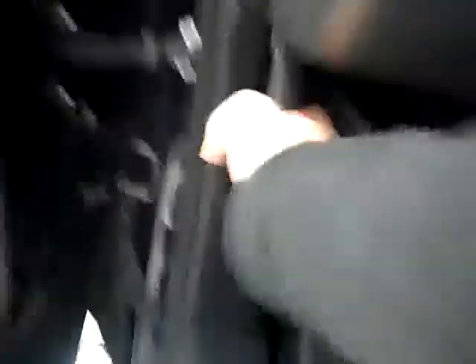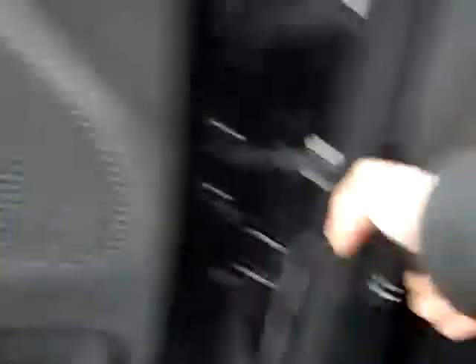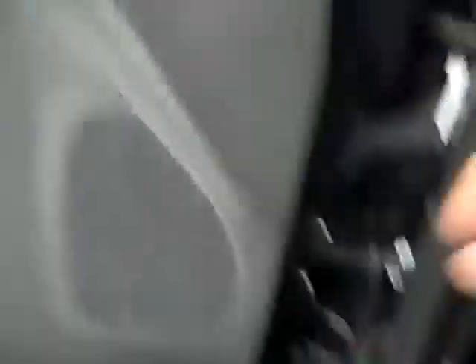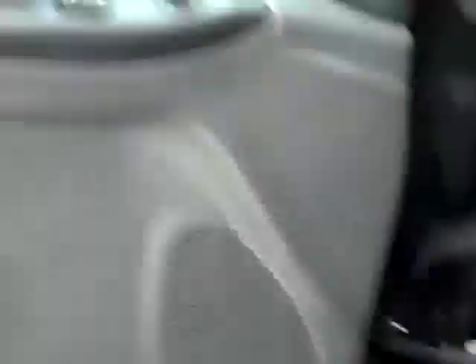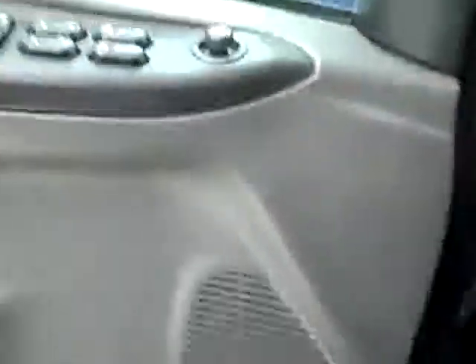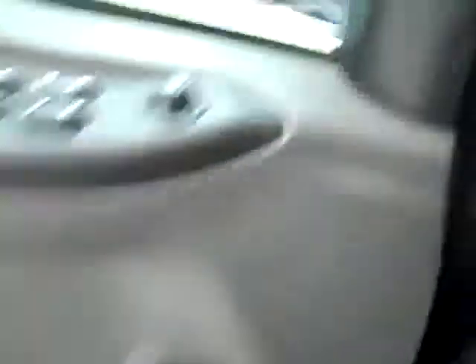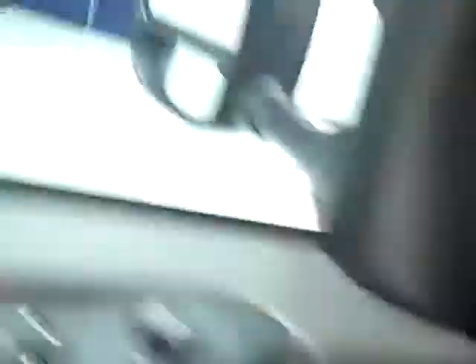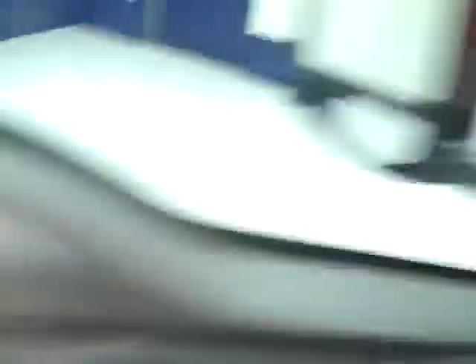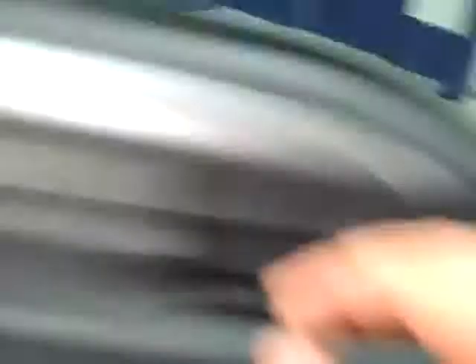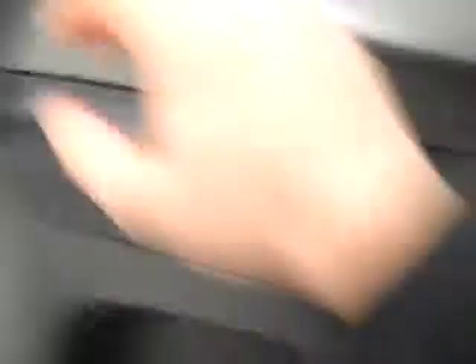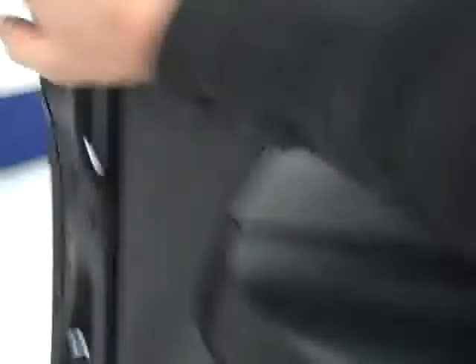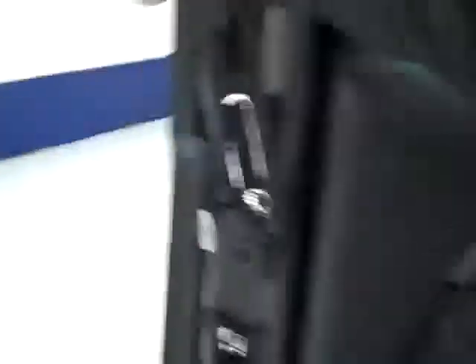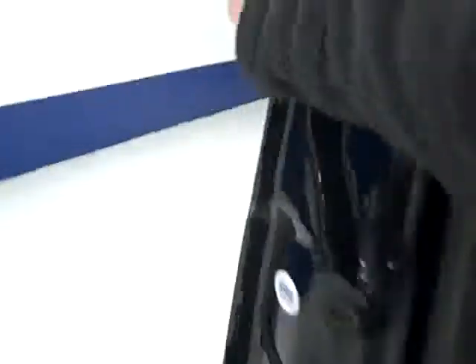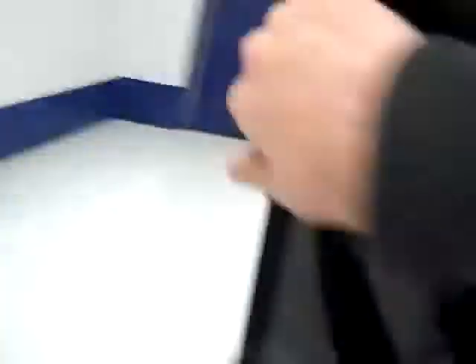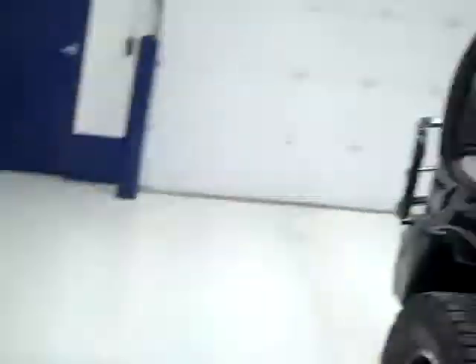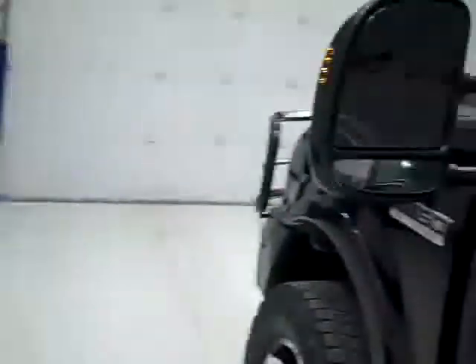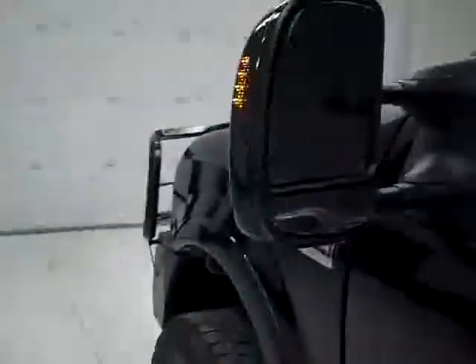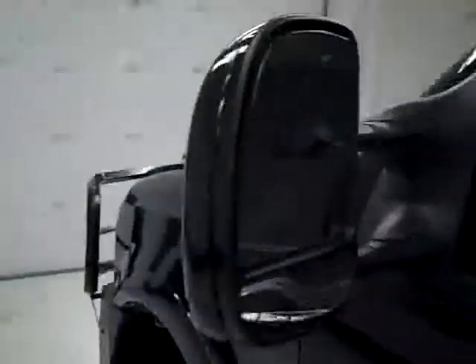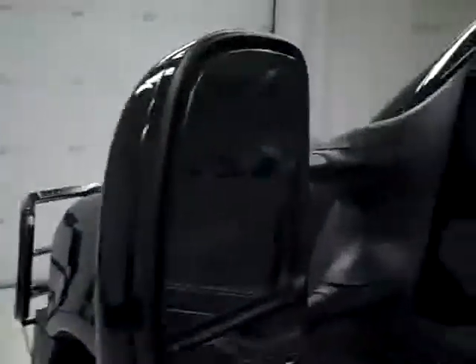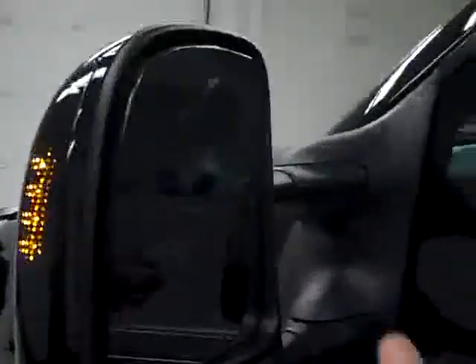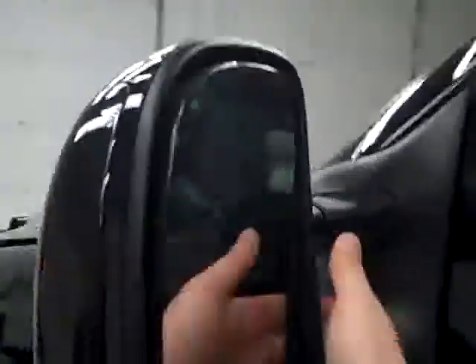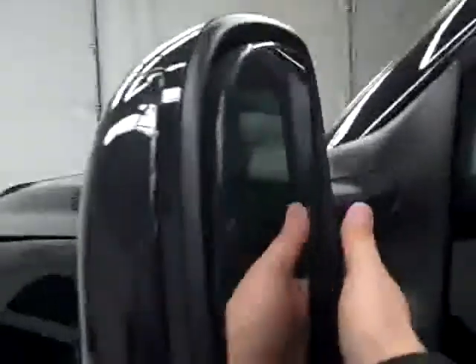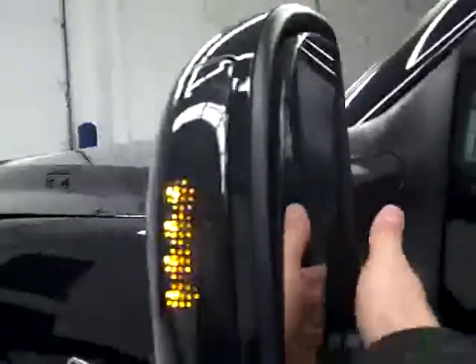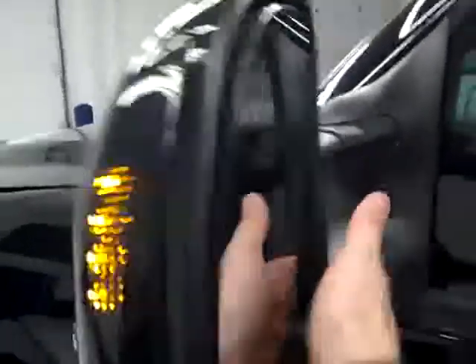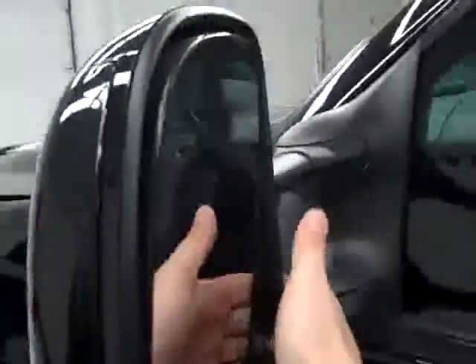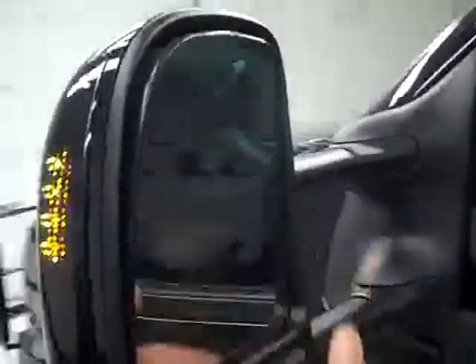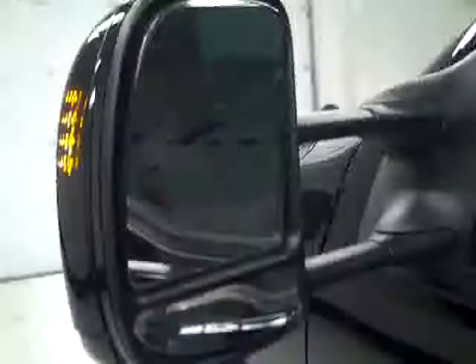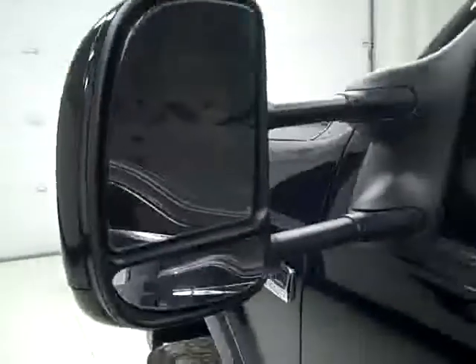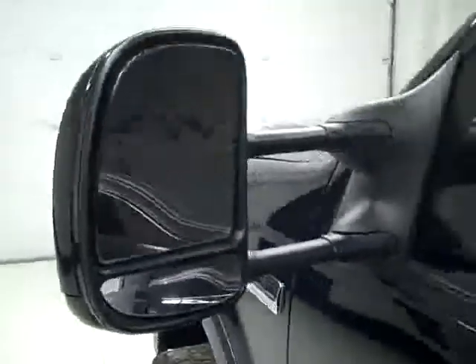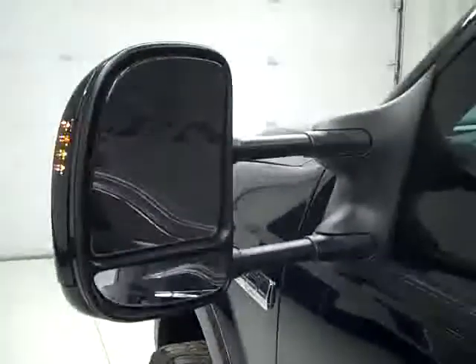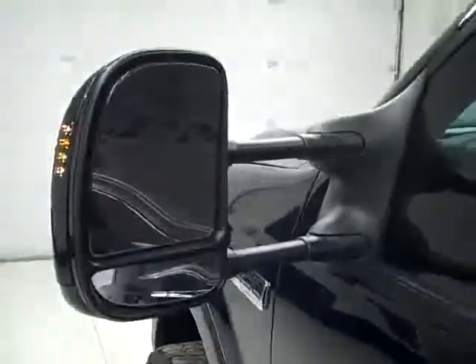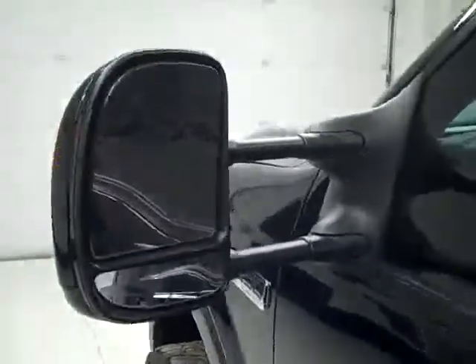The interior looks great. Let's take a look under the hood. The rearview mirrors are heated, signal pull-out tow mirrors.